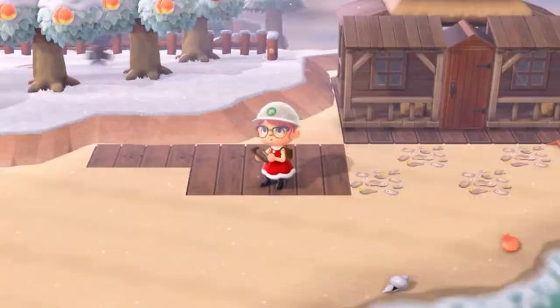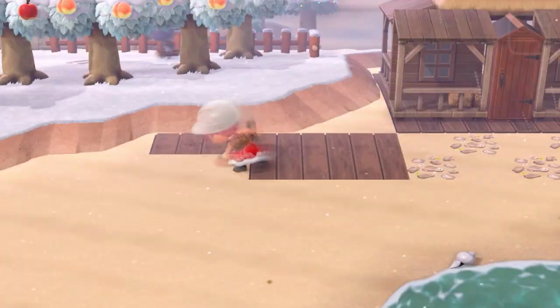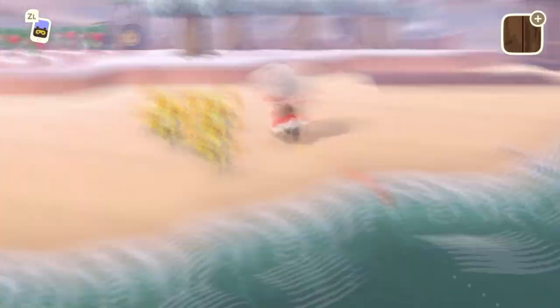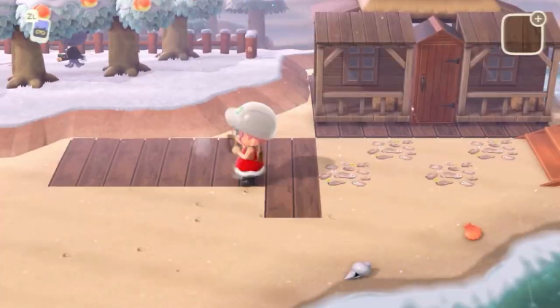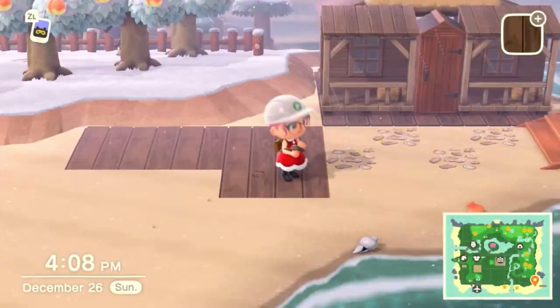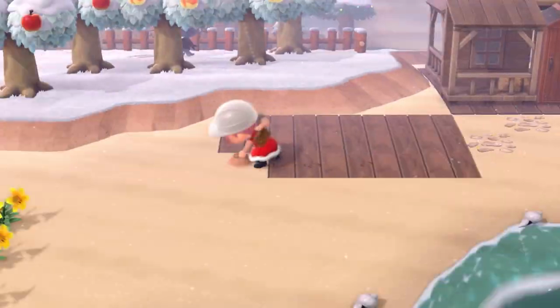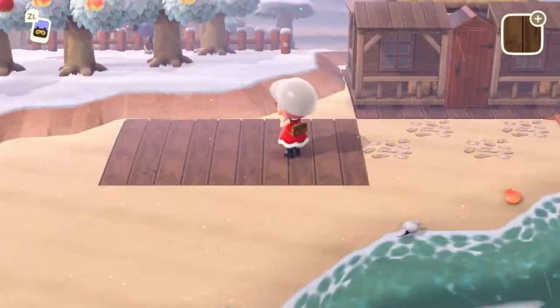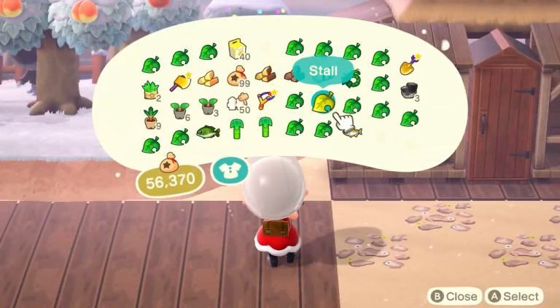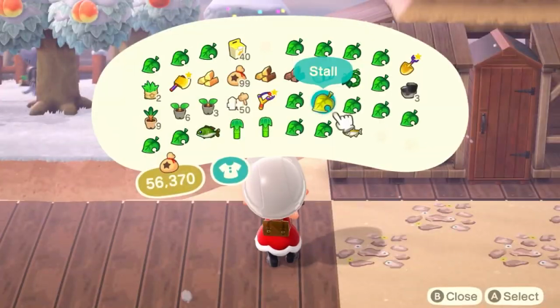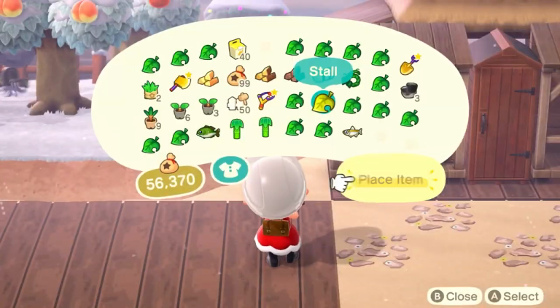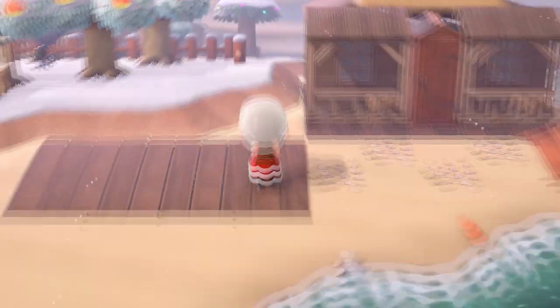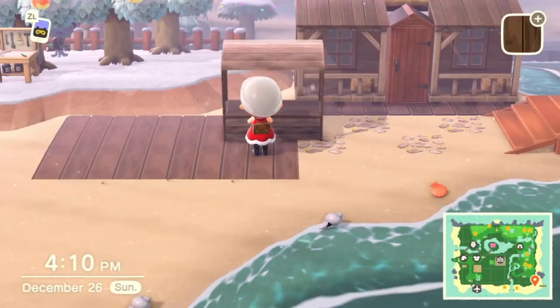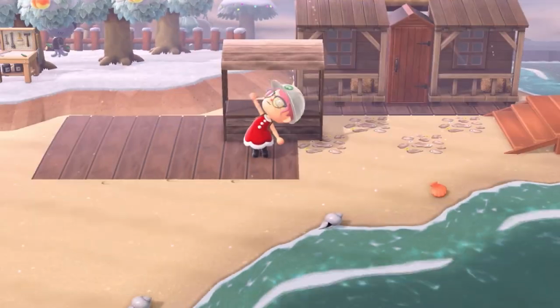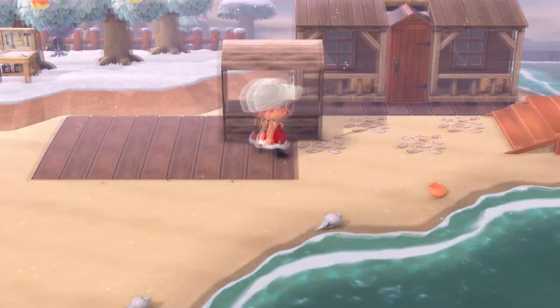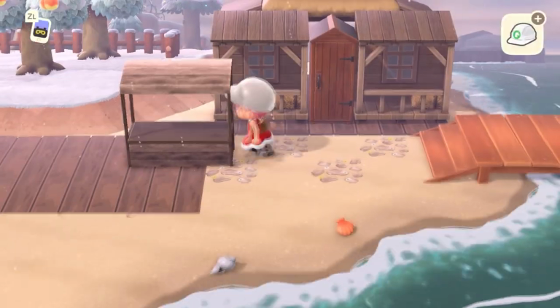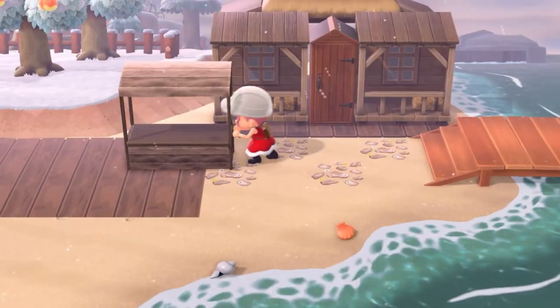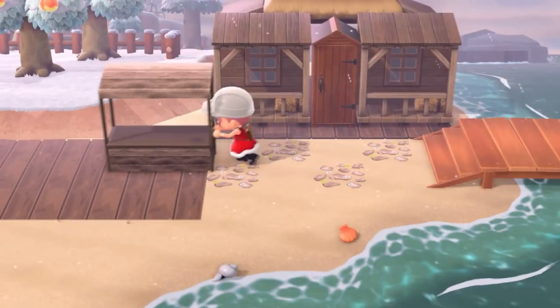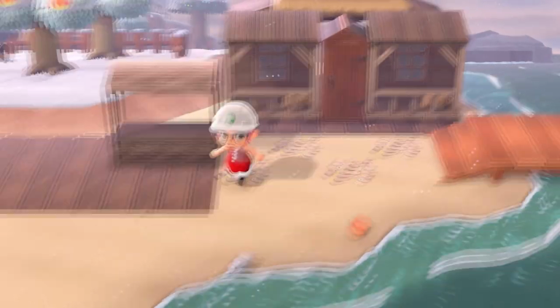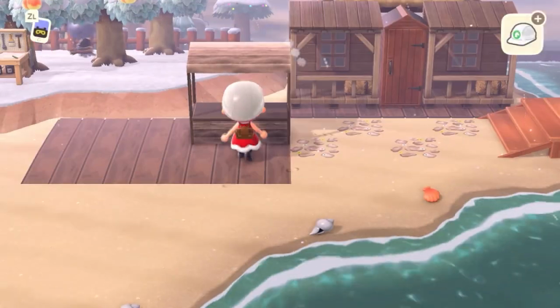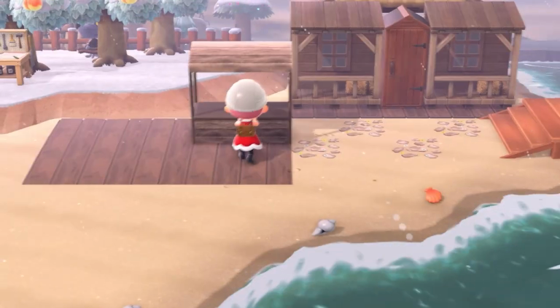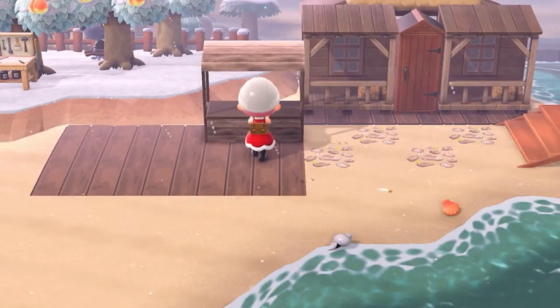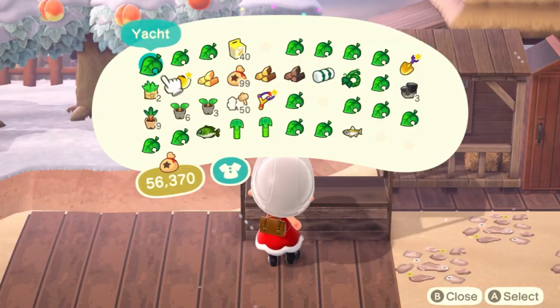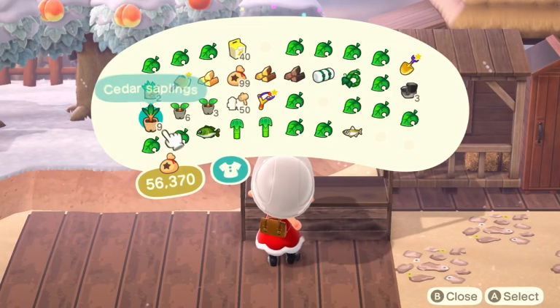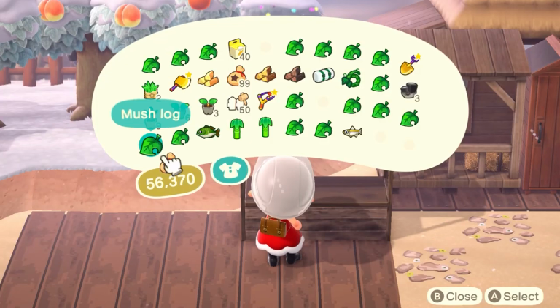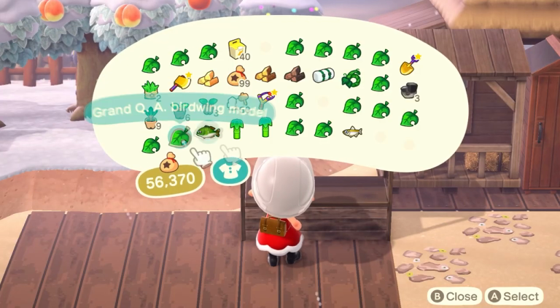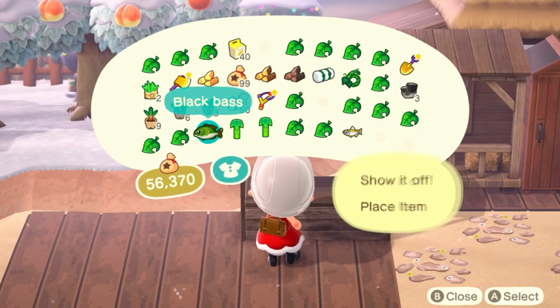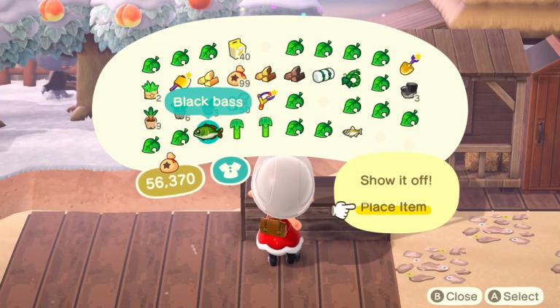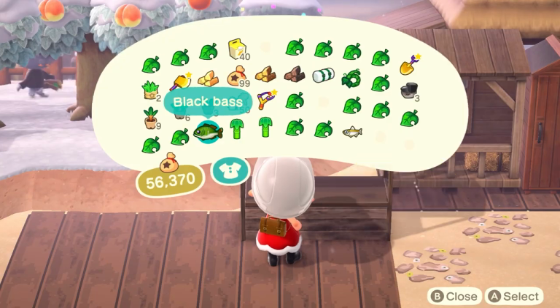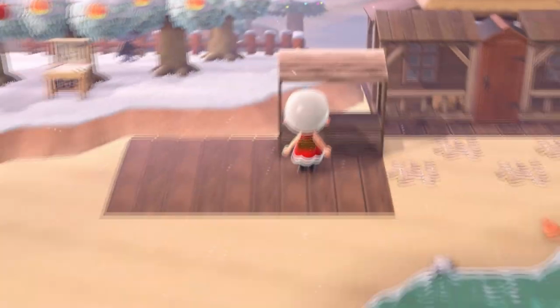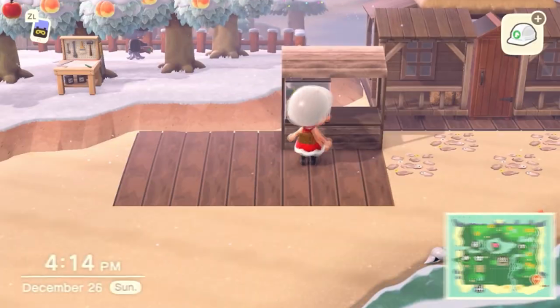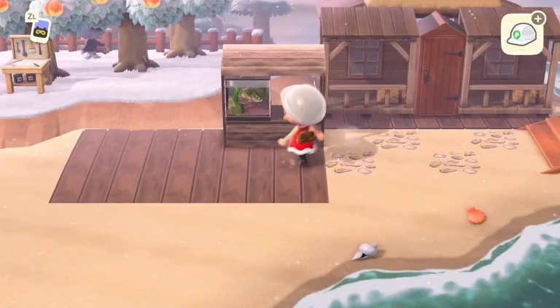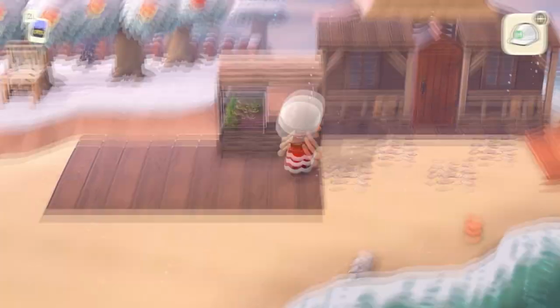I customized the stall using a different wood decking pad that I've used on my island already, and I think it complements the storefronts so well.